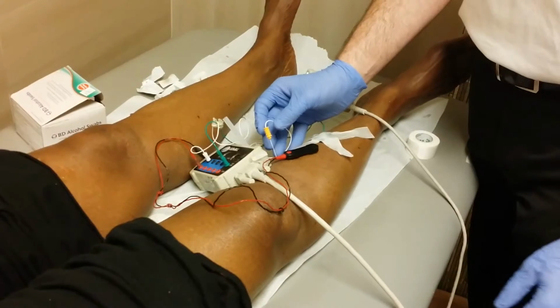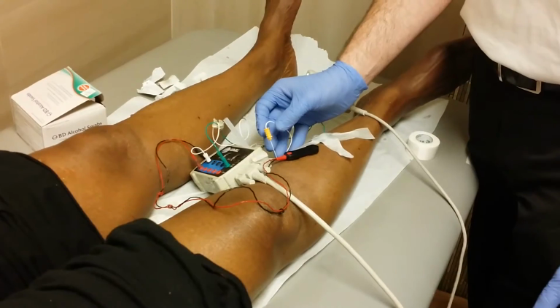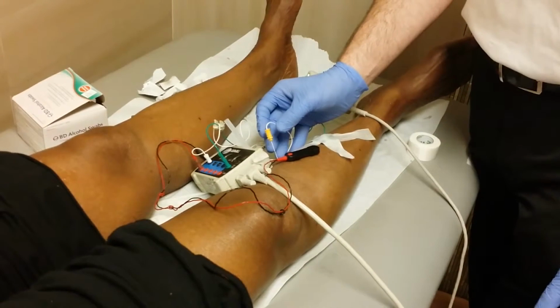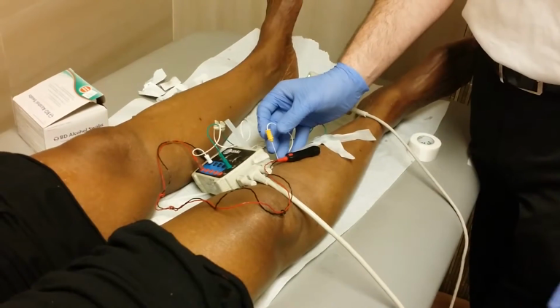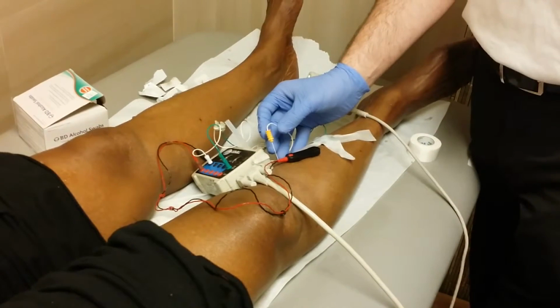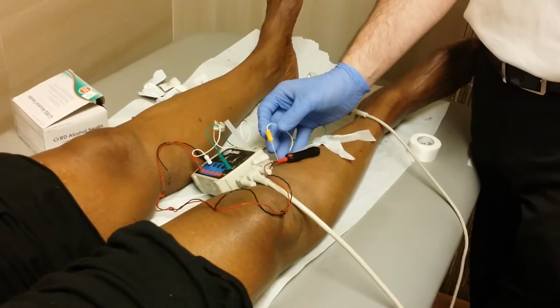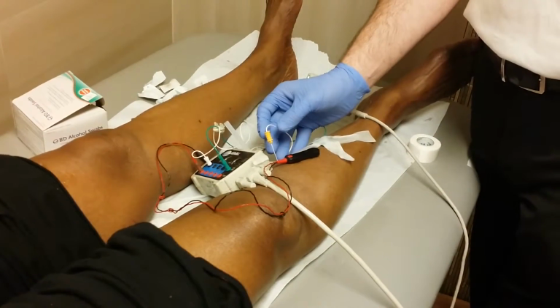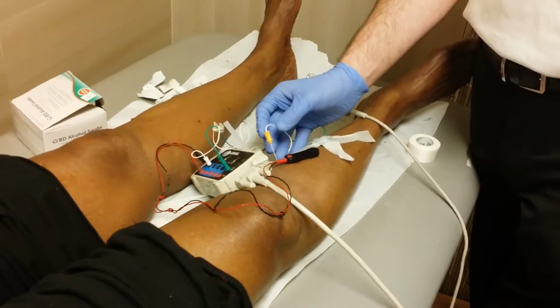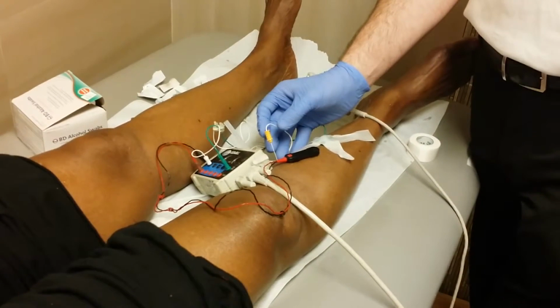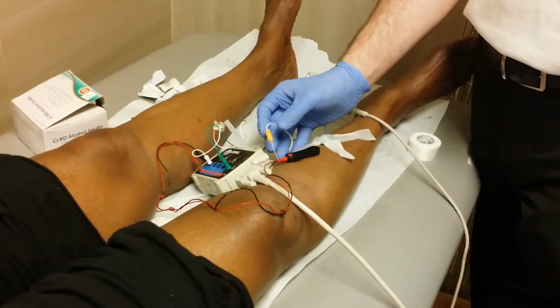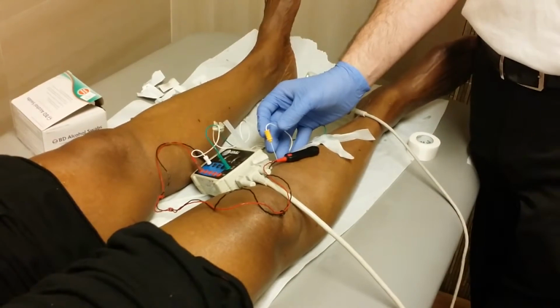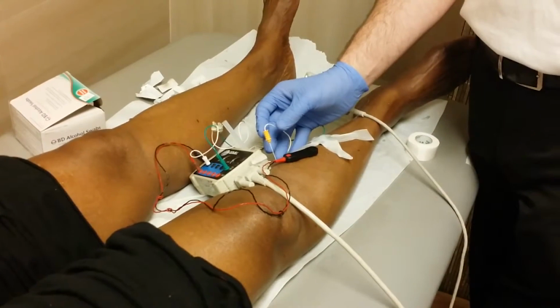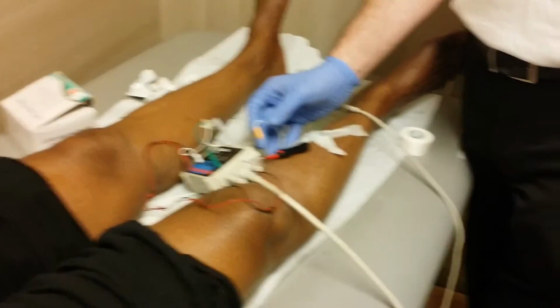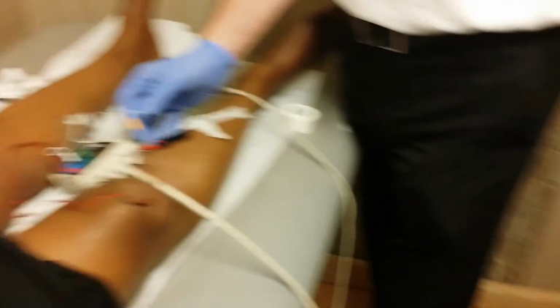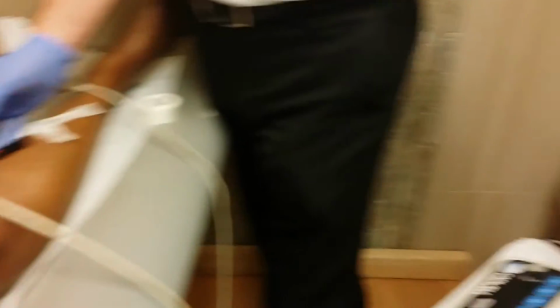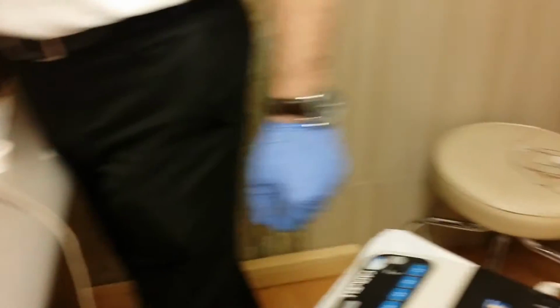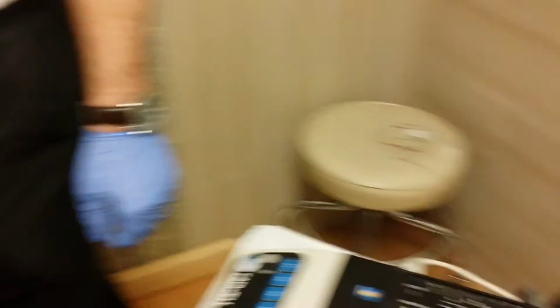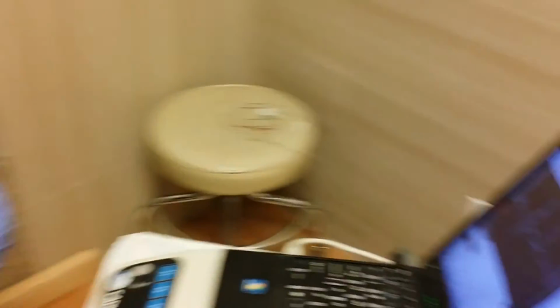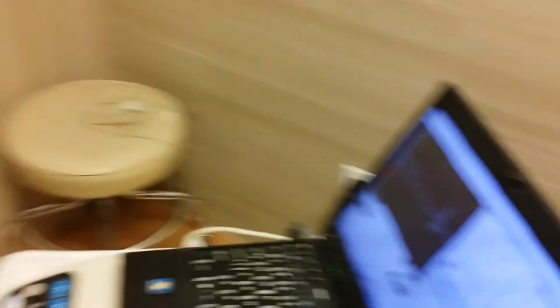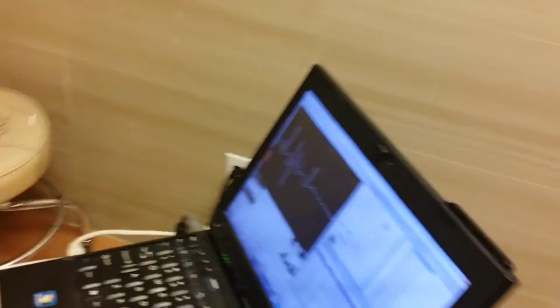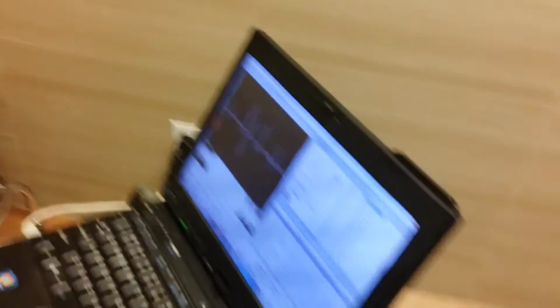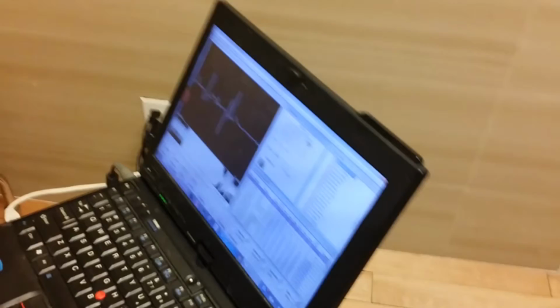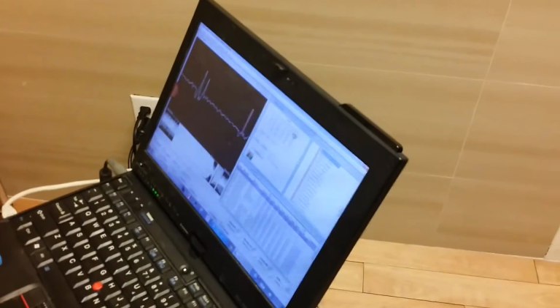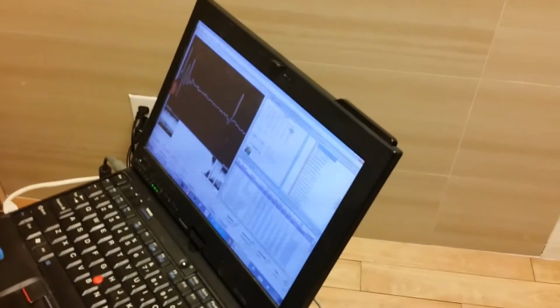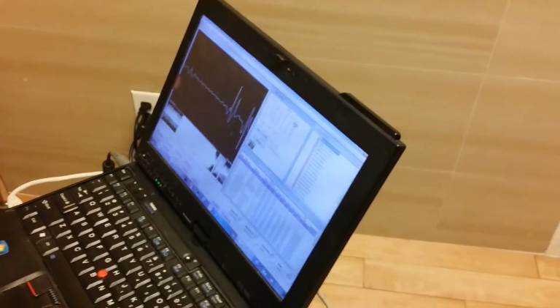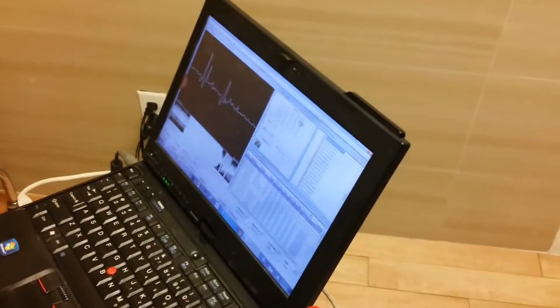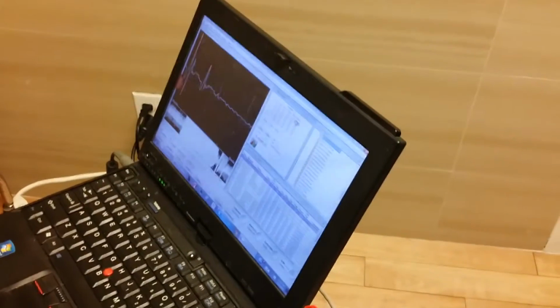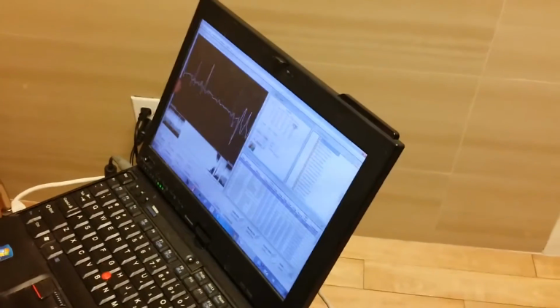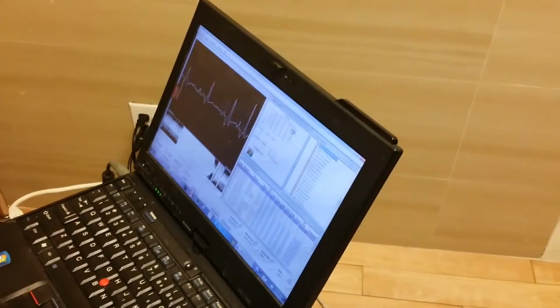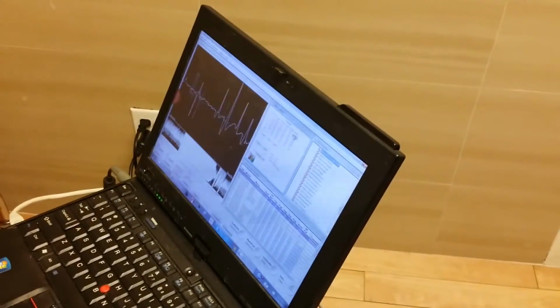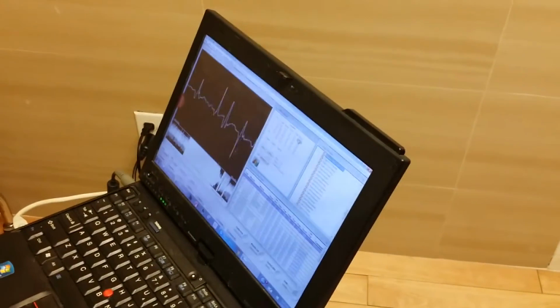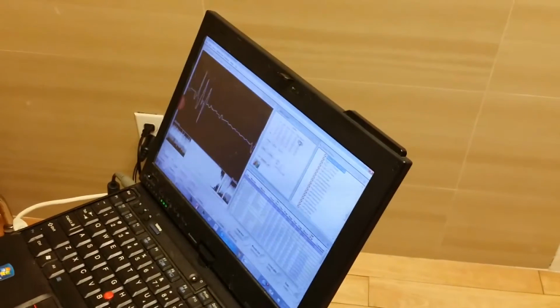And we're looking for — and if you can see the screen — we're looking to see if there's any abnormal waves on the screen.